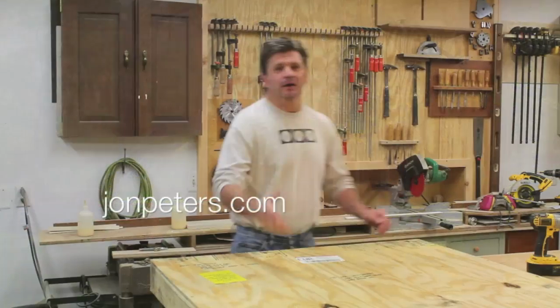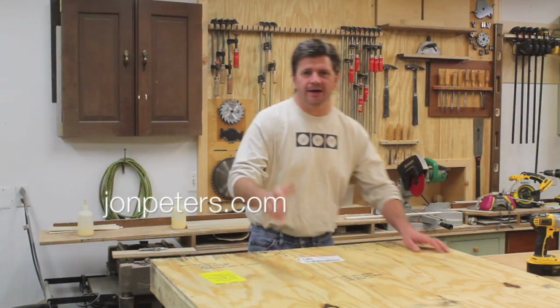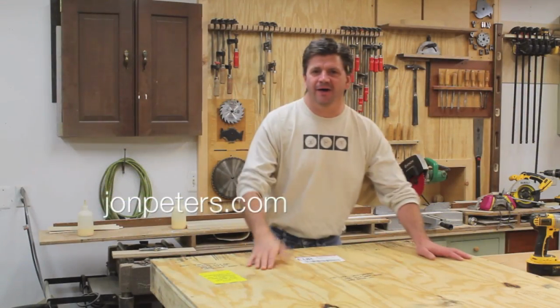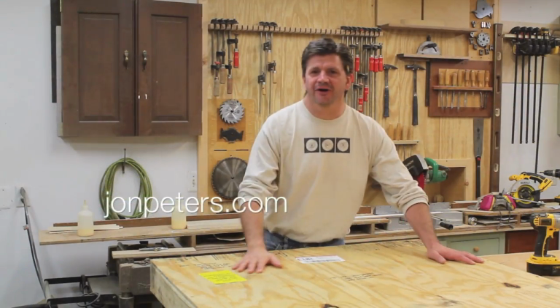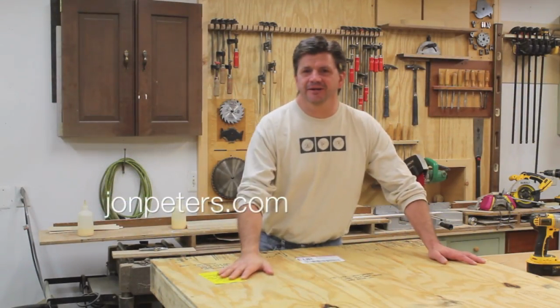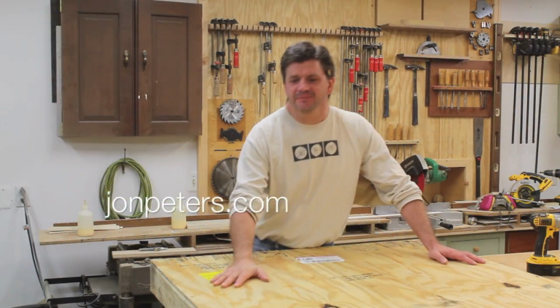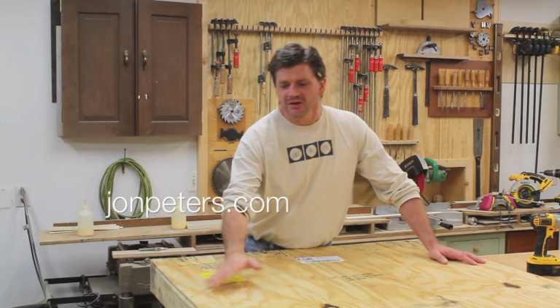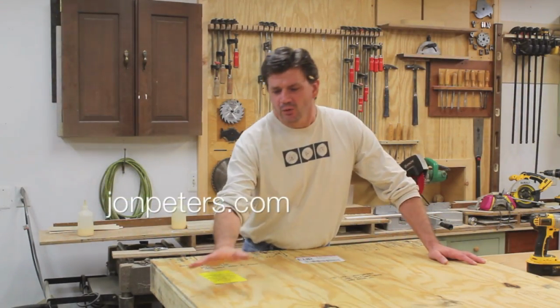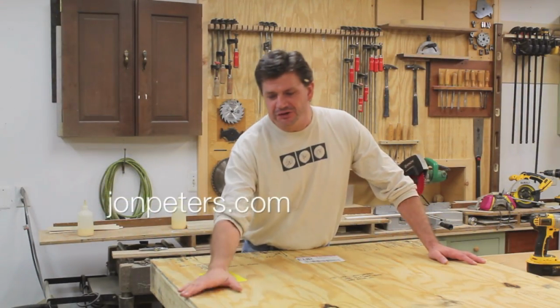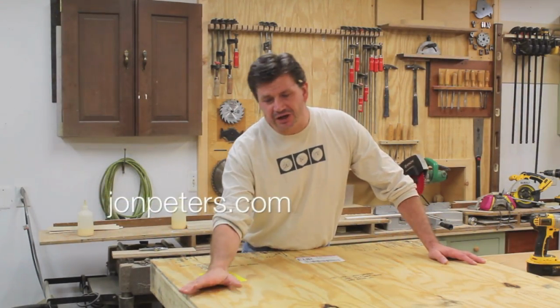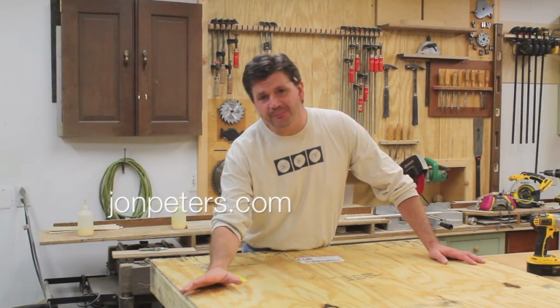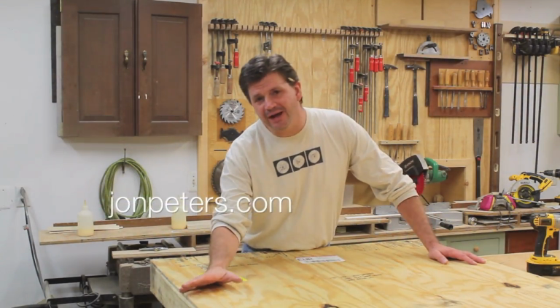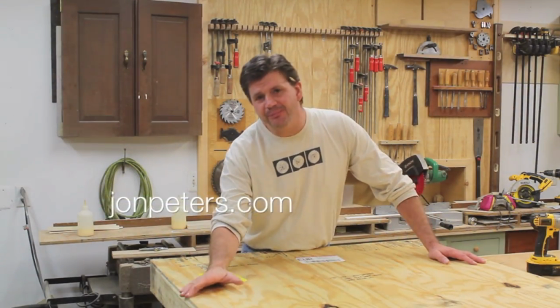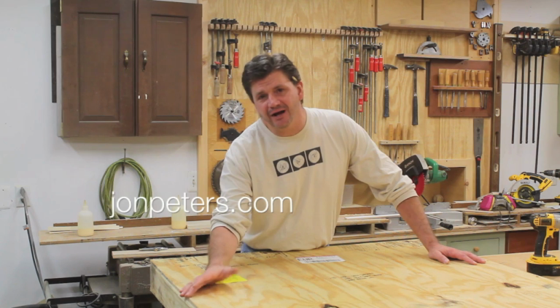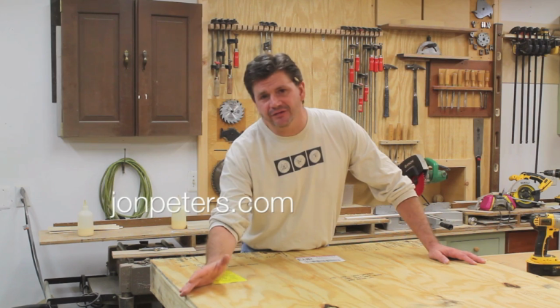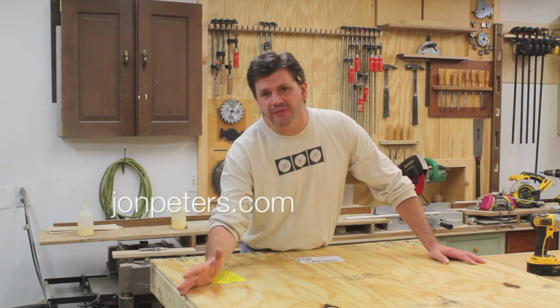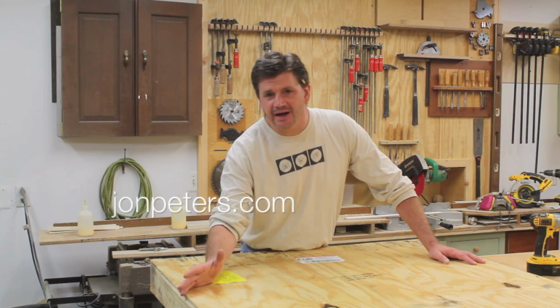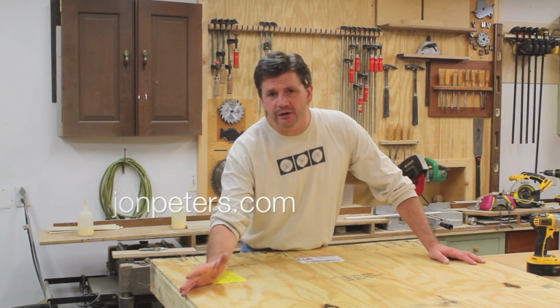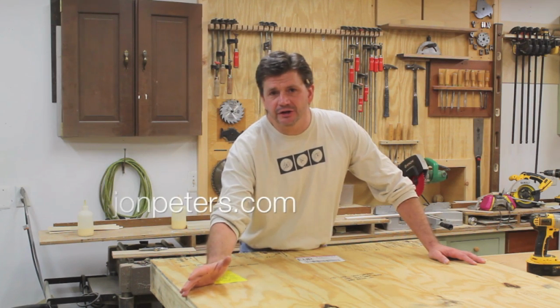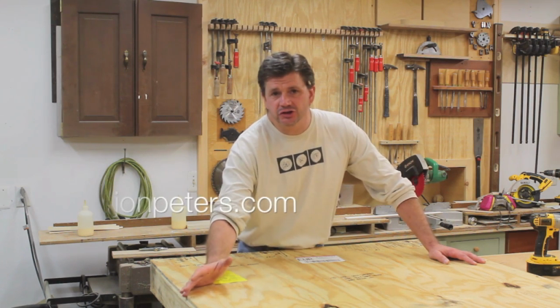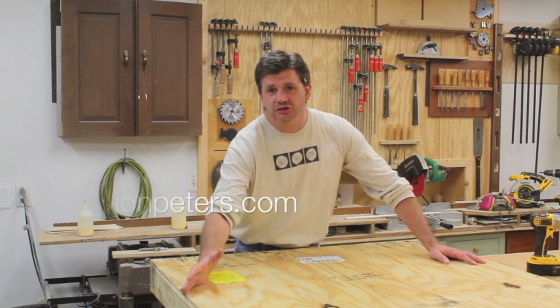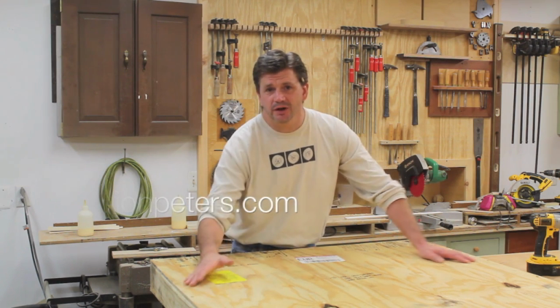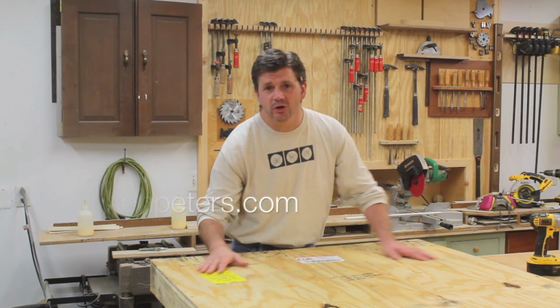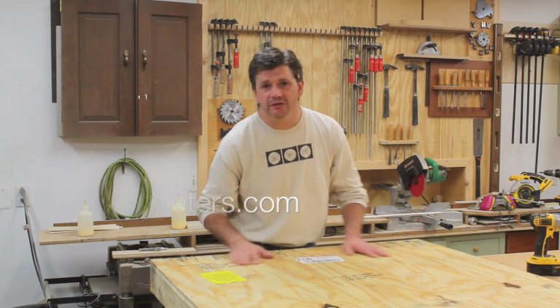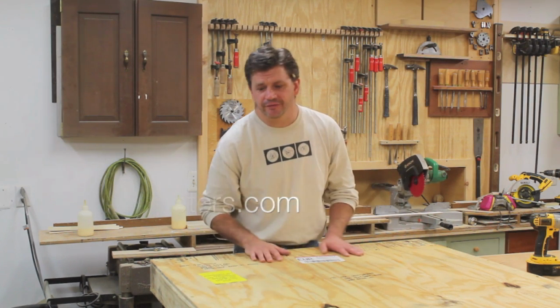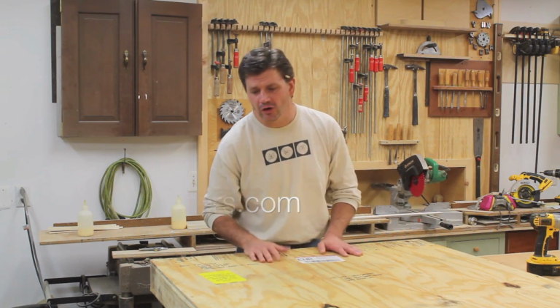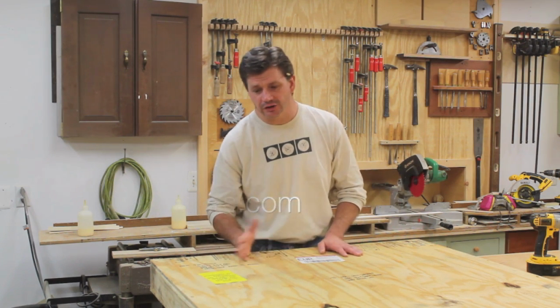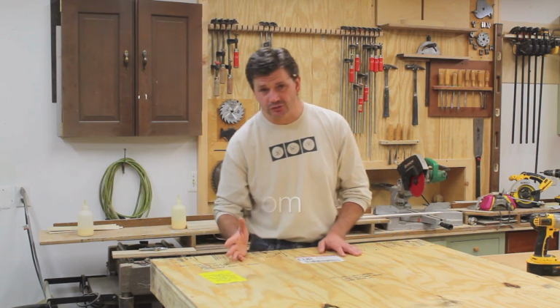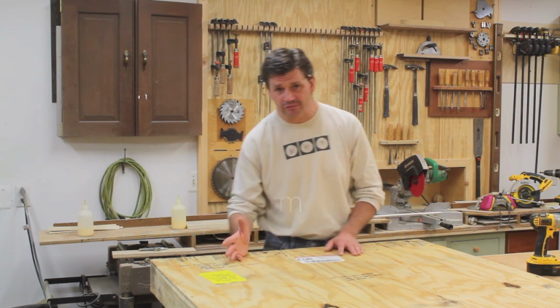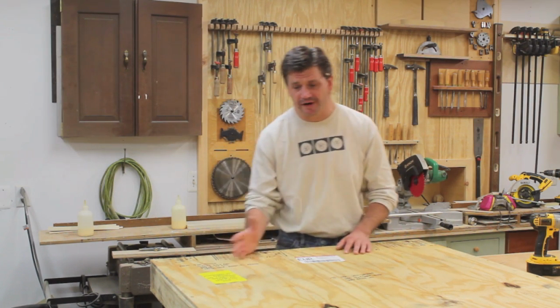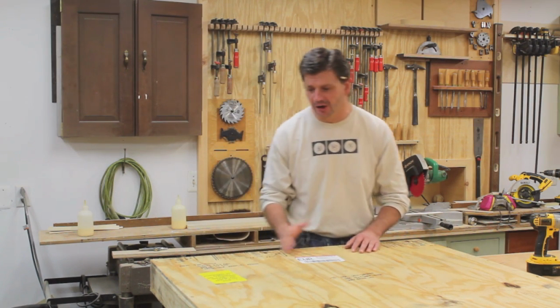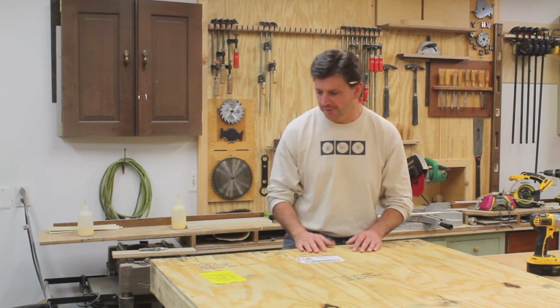Hey, how are you? Well, I just got a painting back from the gallery that shows my work in Florida, Sirona Fine Art.